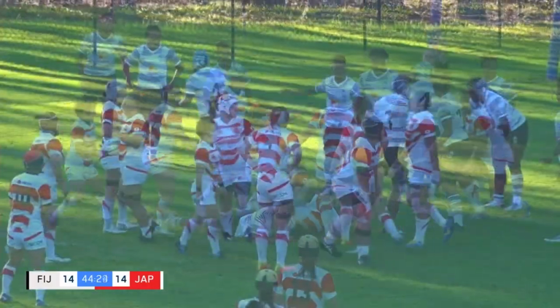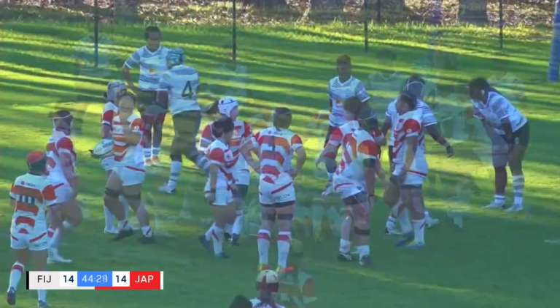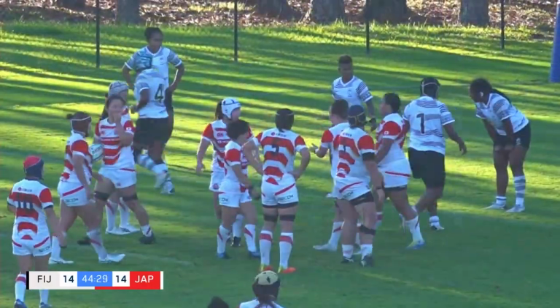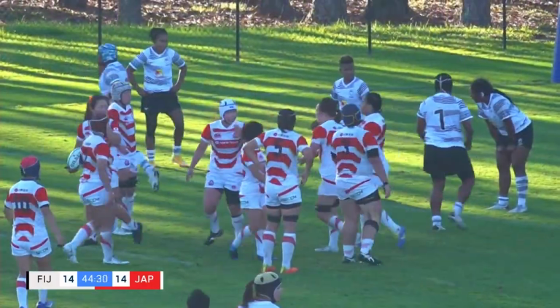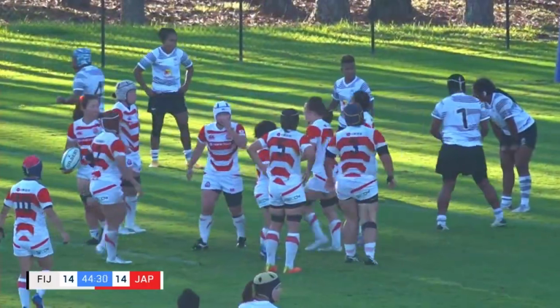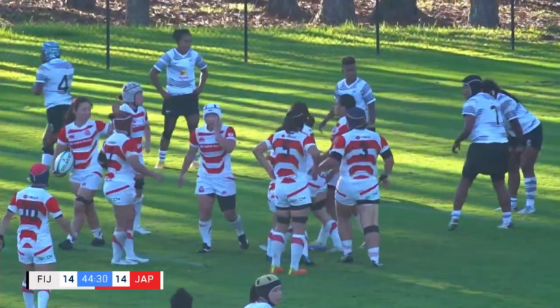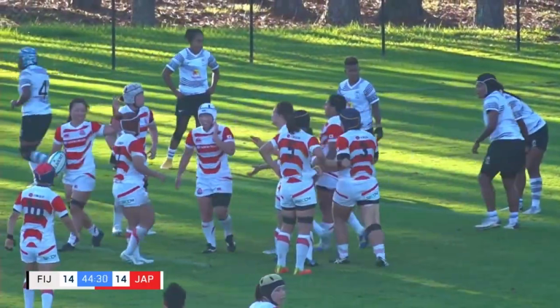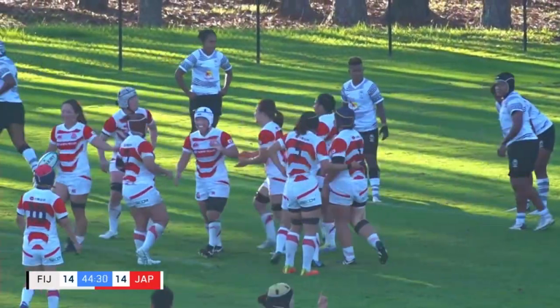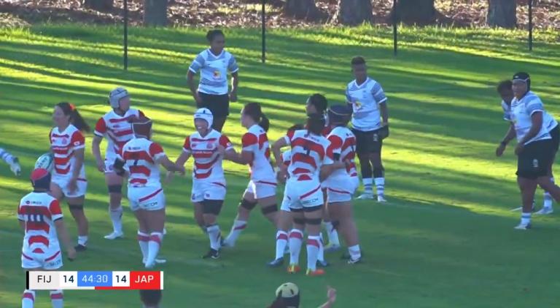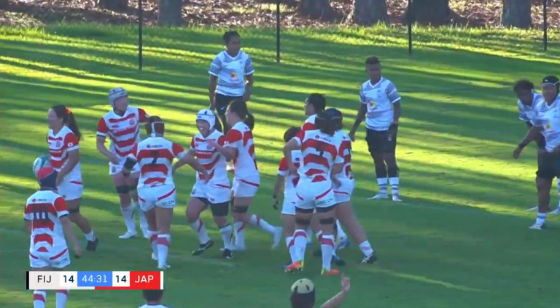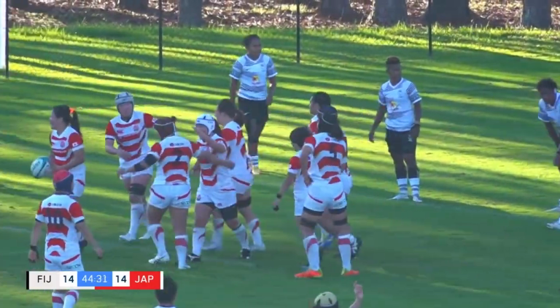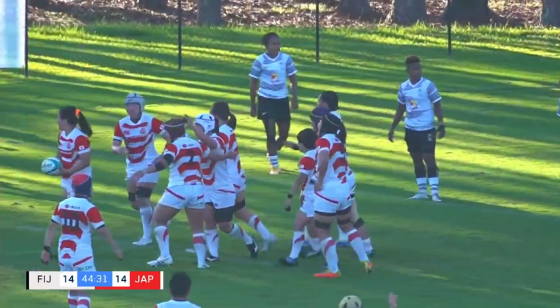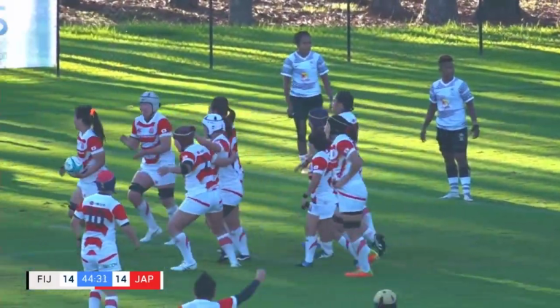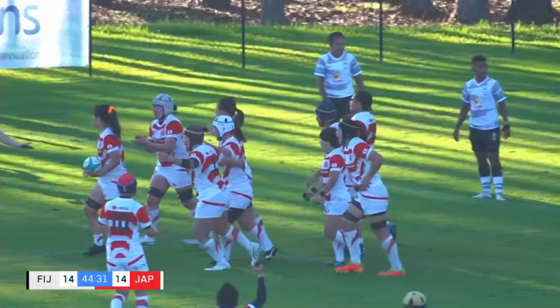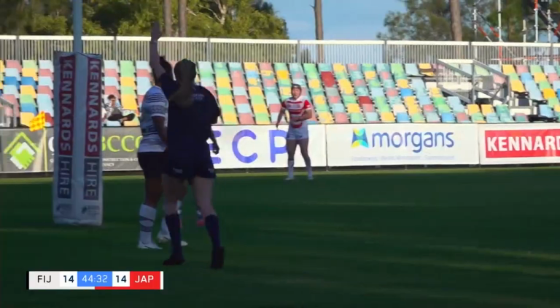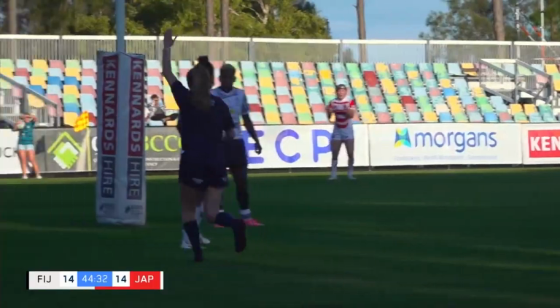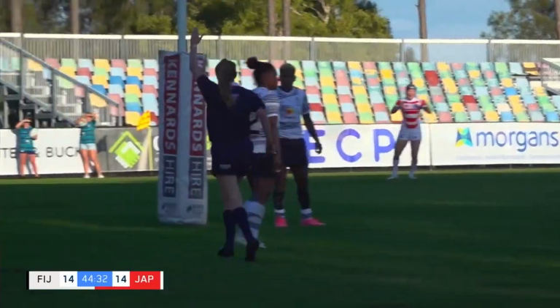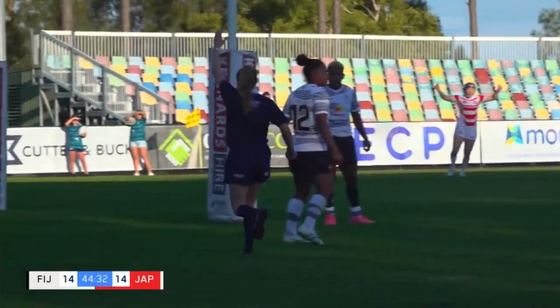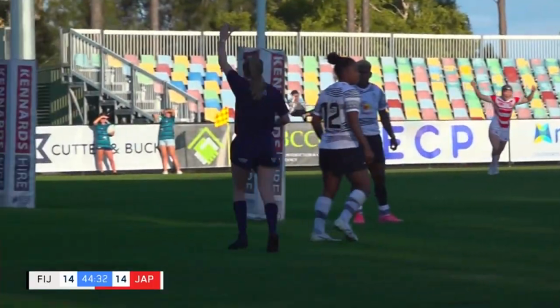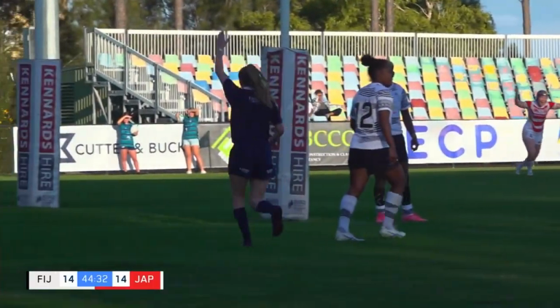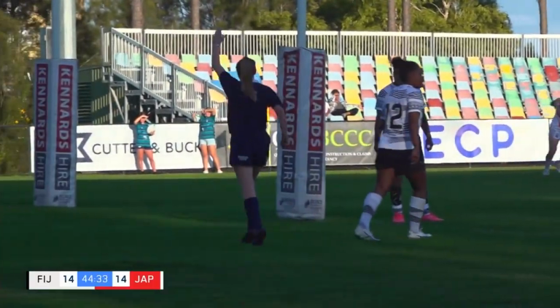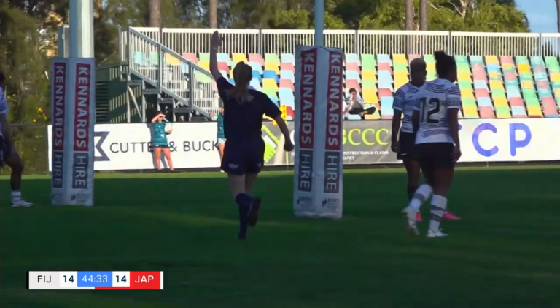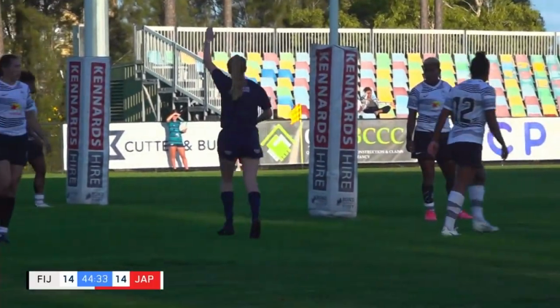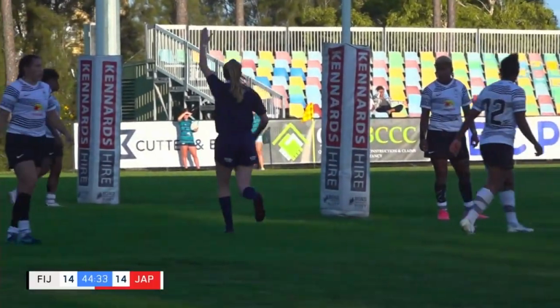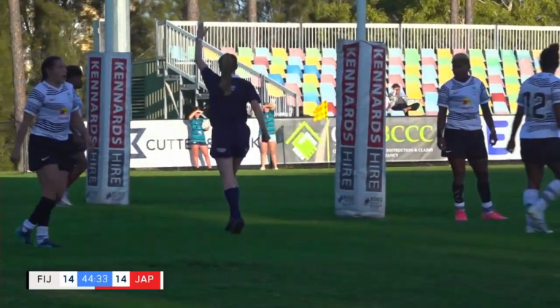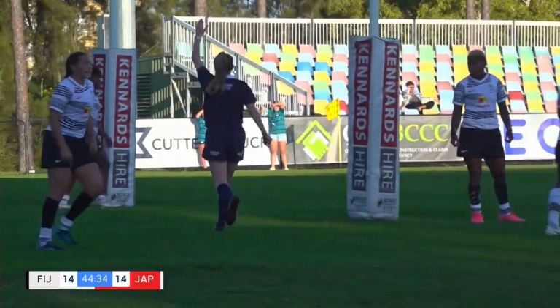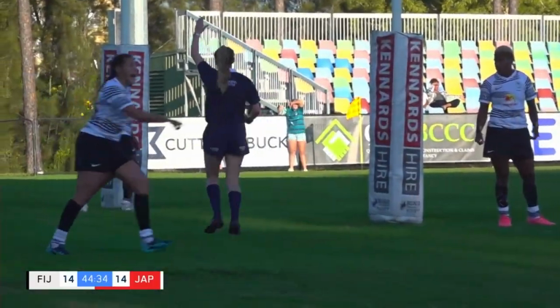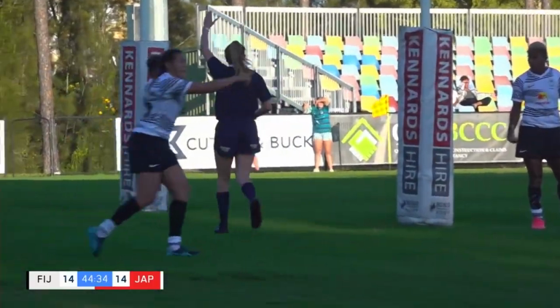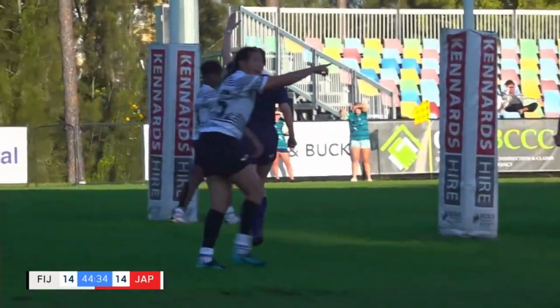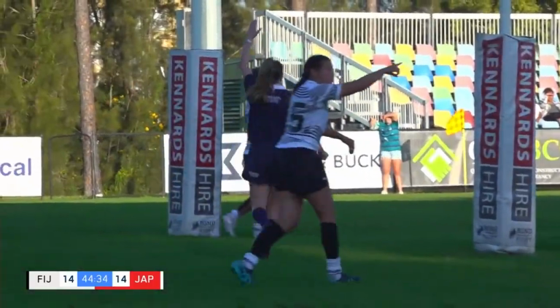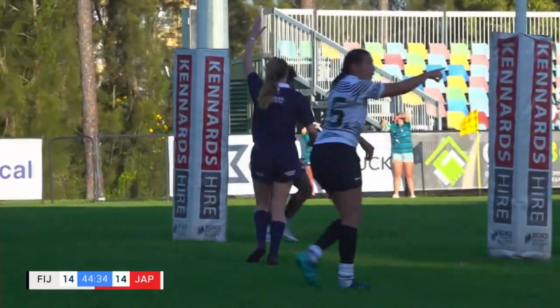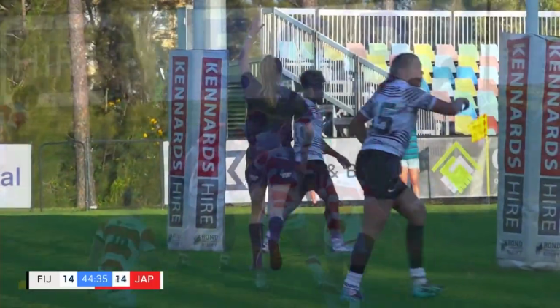Ten minutes in the bin for Sarah Ravapundi, and a penalty try awarded for their efforts.